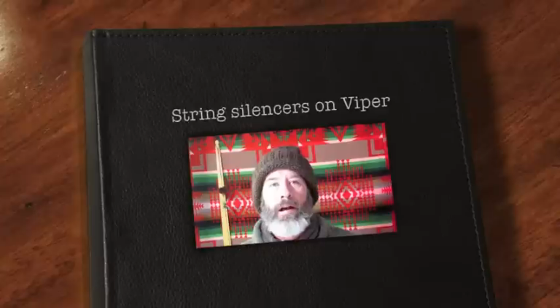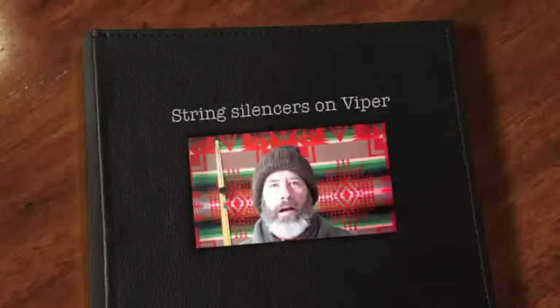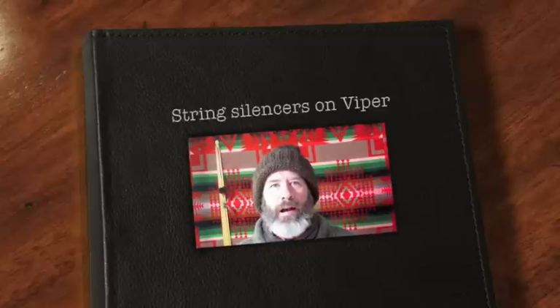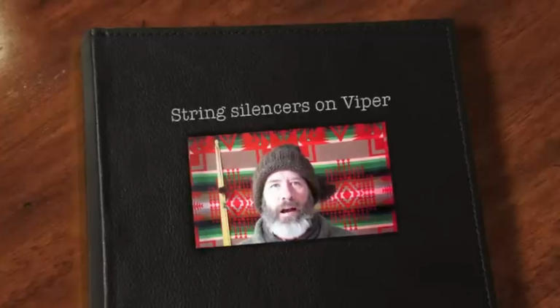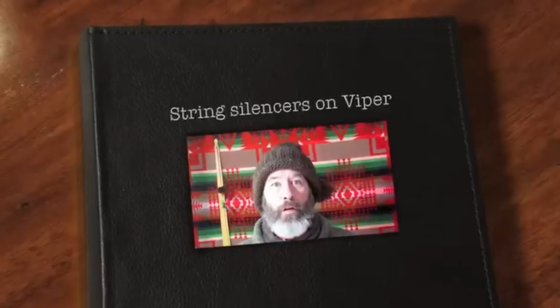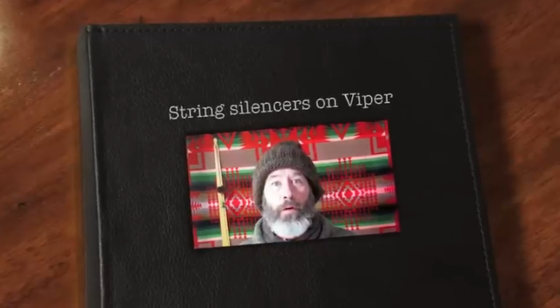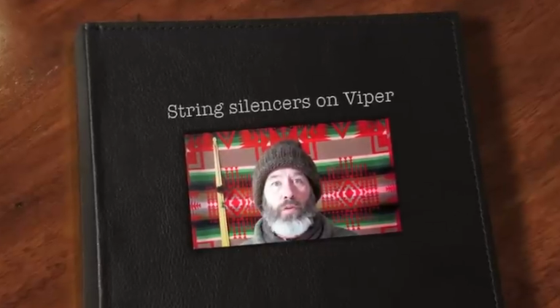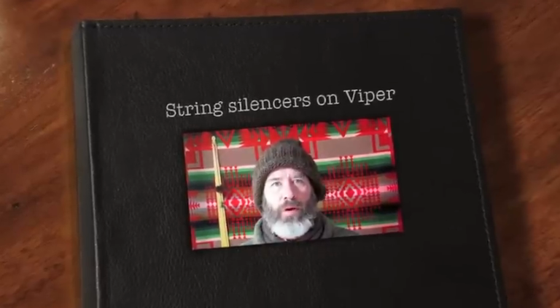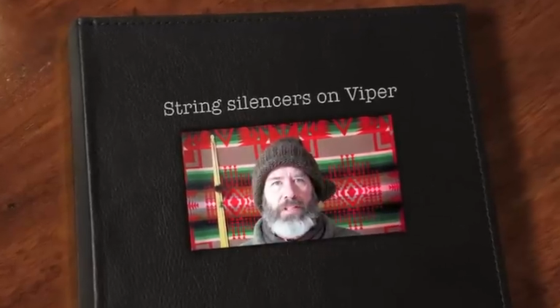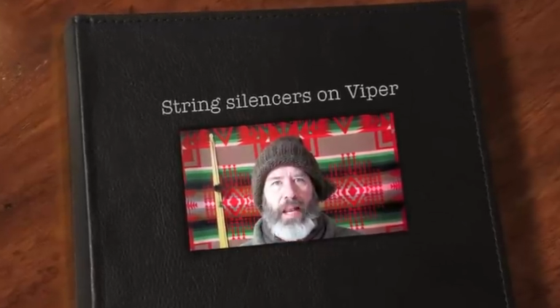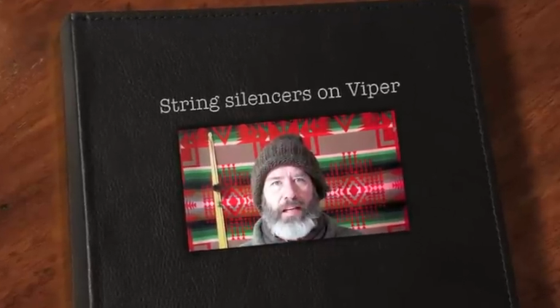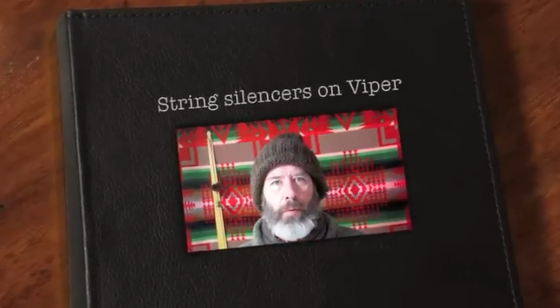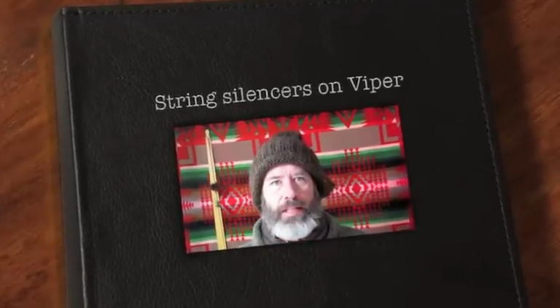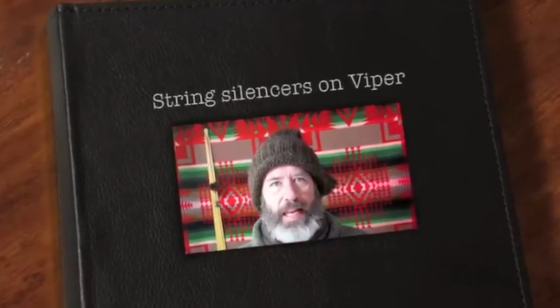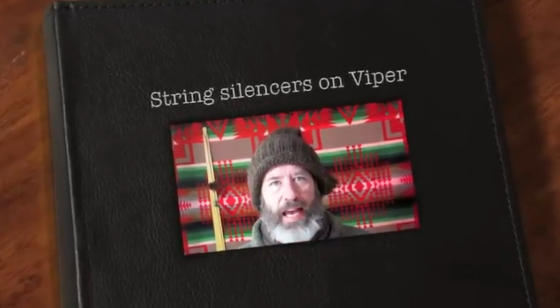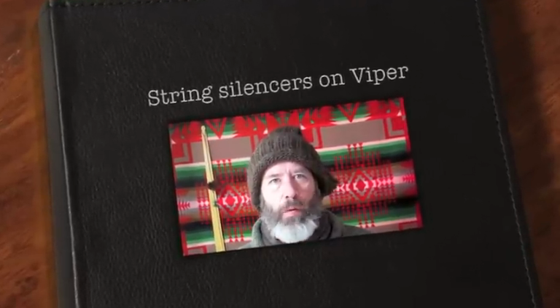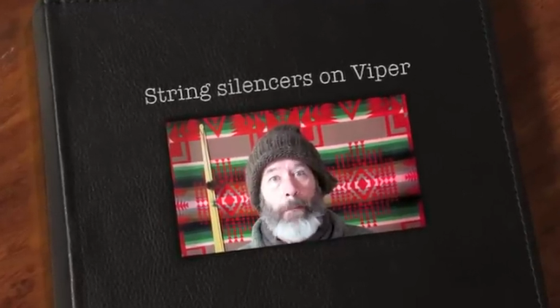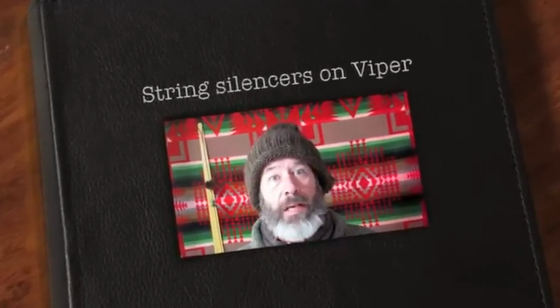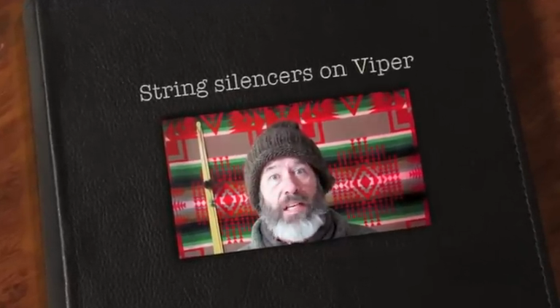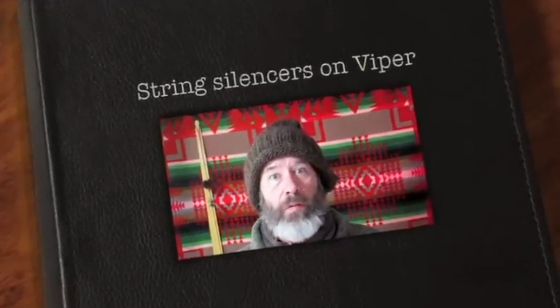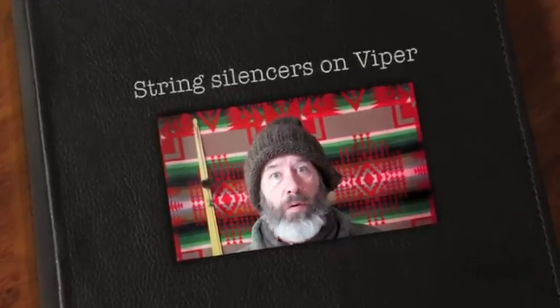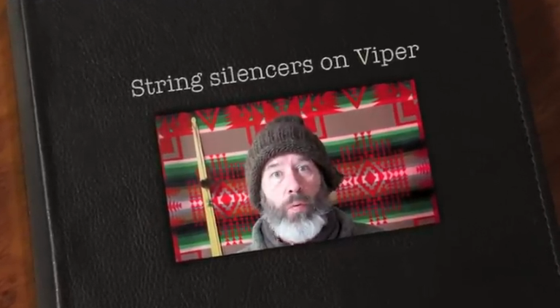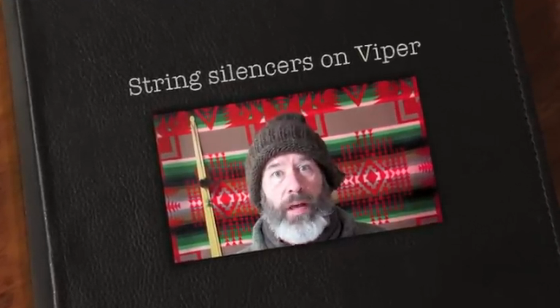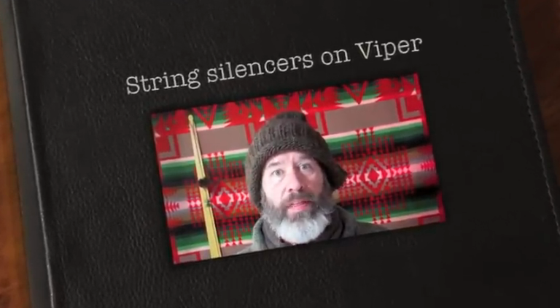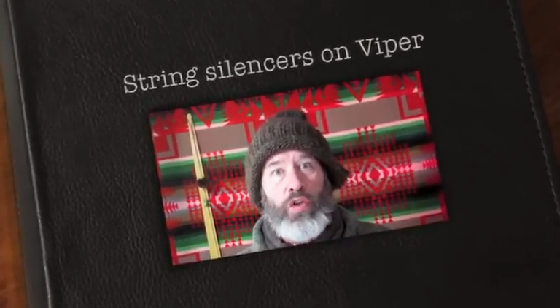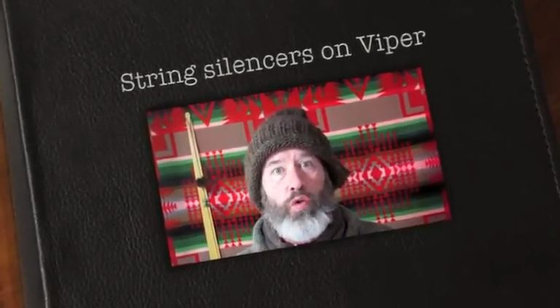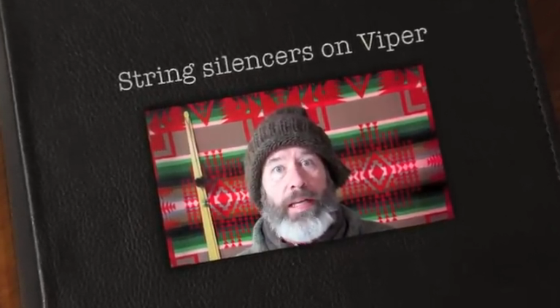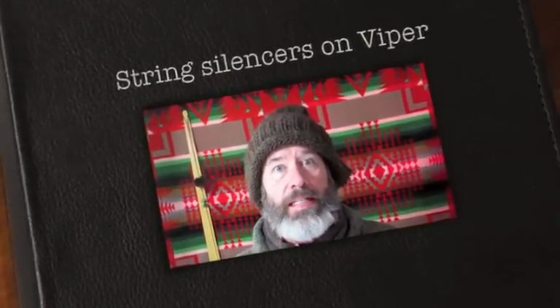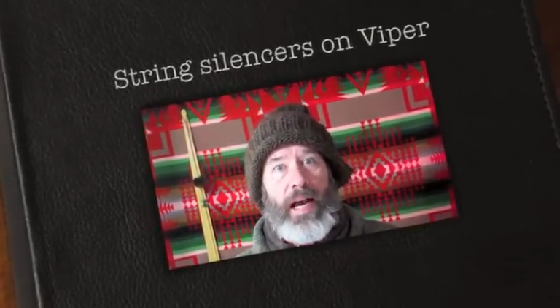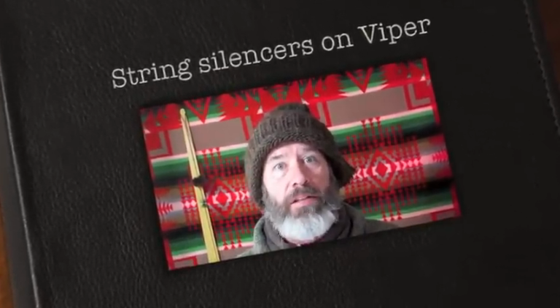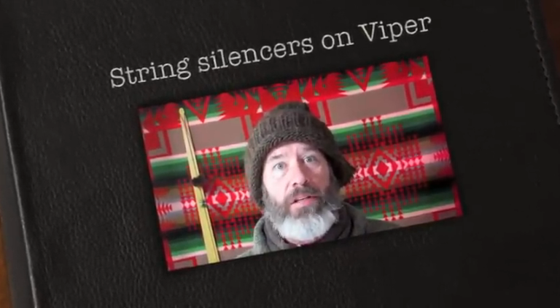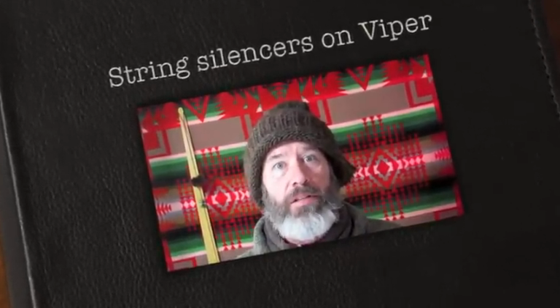Hello folks, welcome to The Knocking Point. Today we're messing around with string silencers.